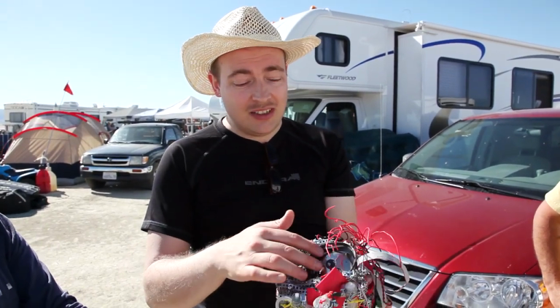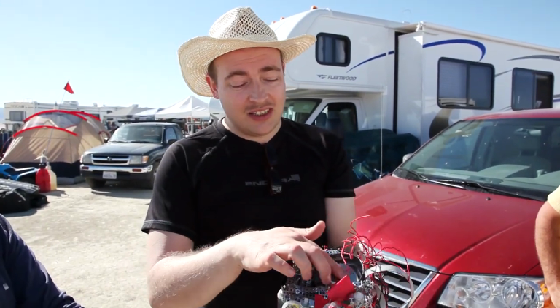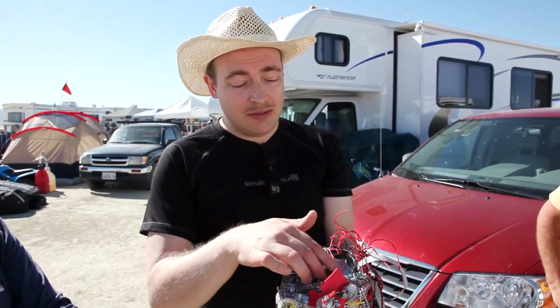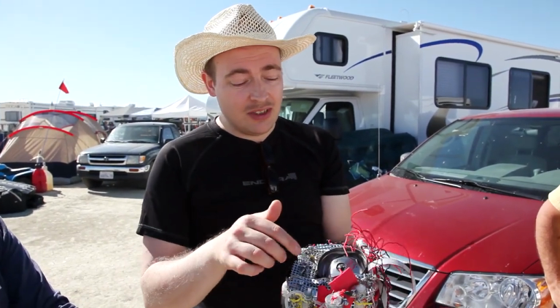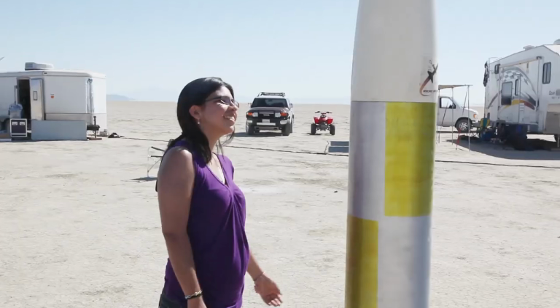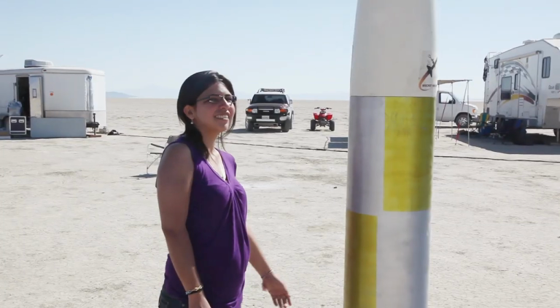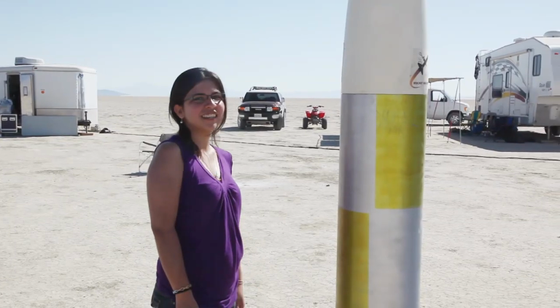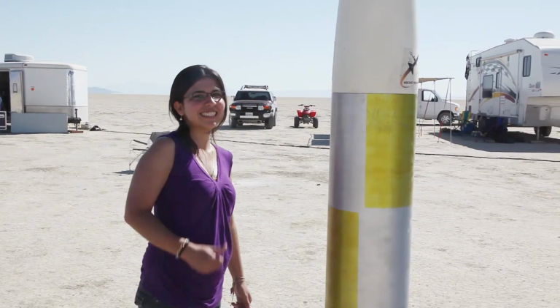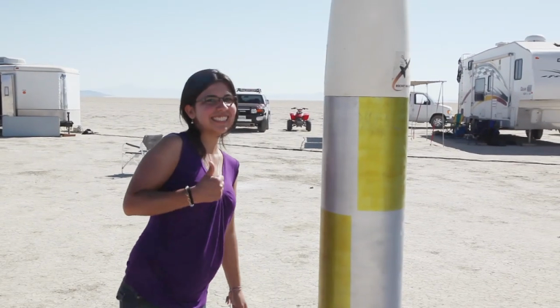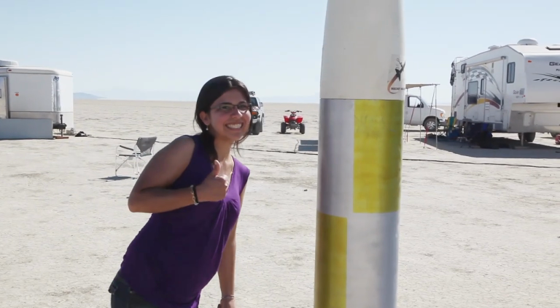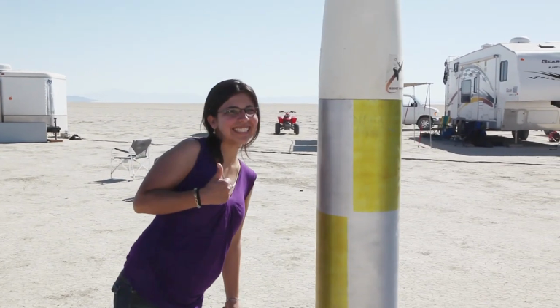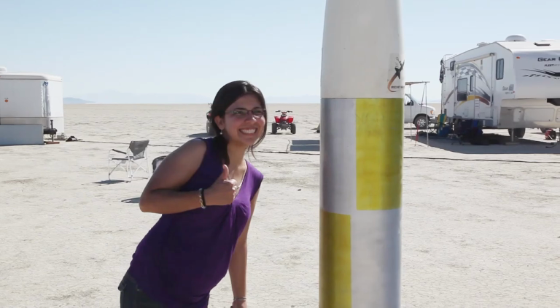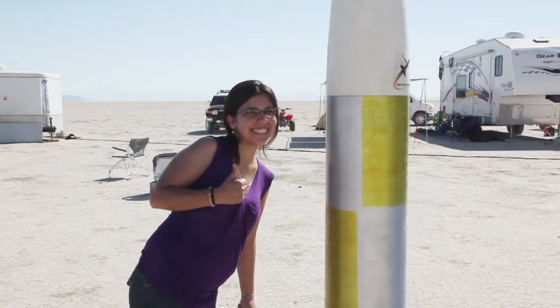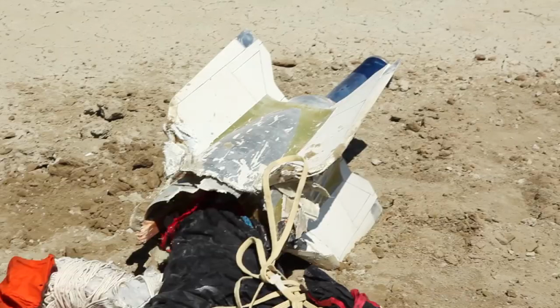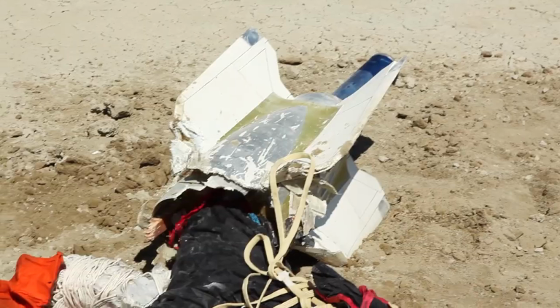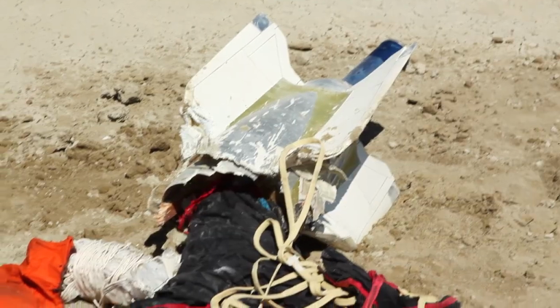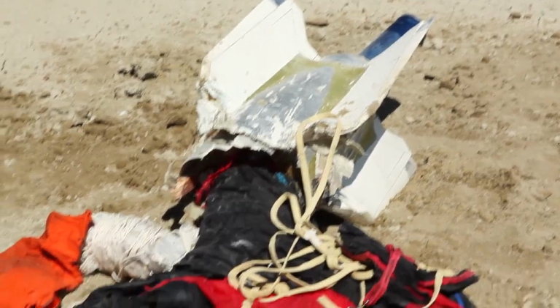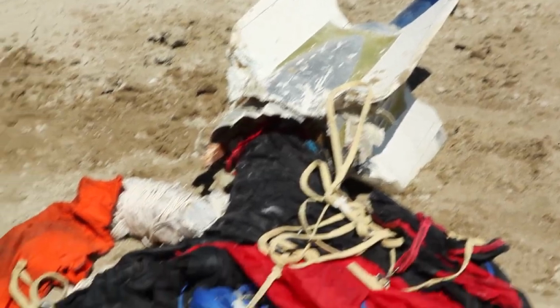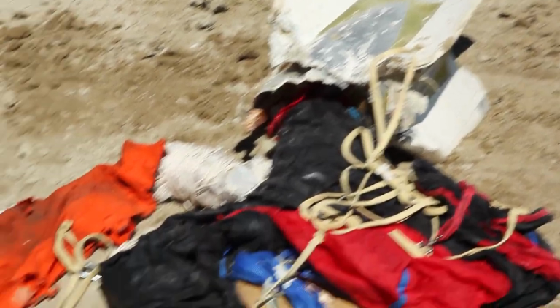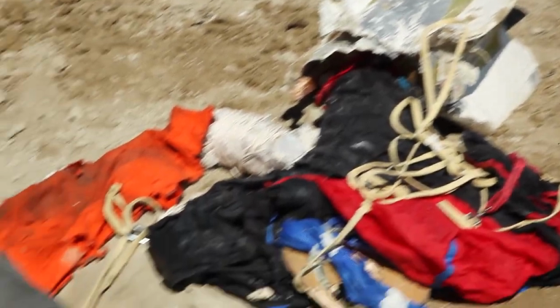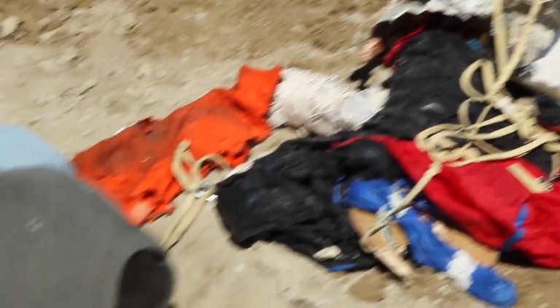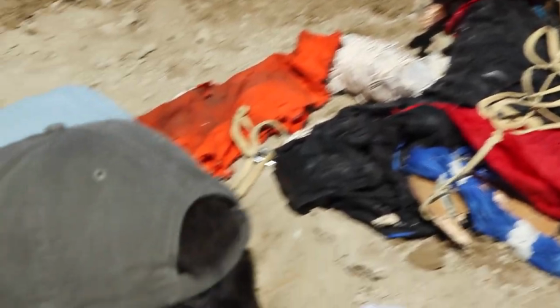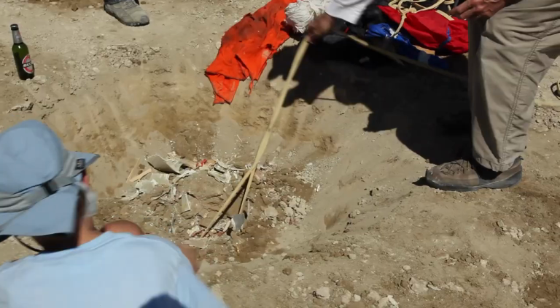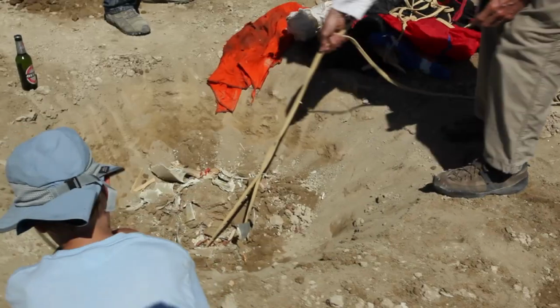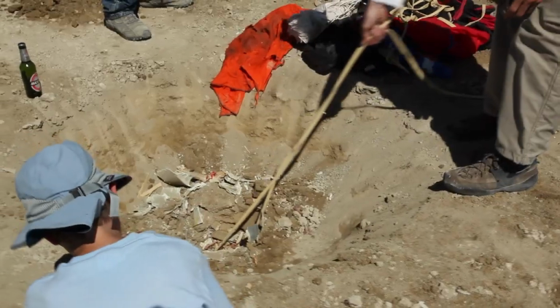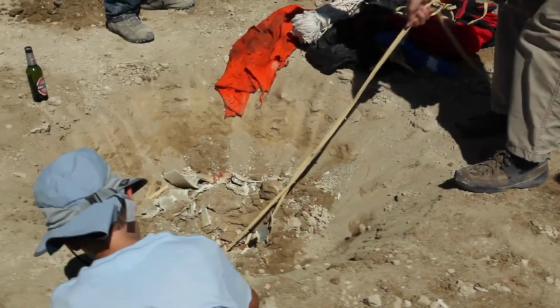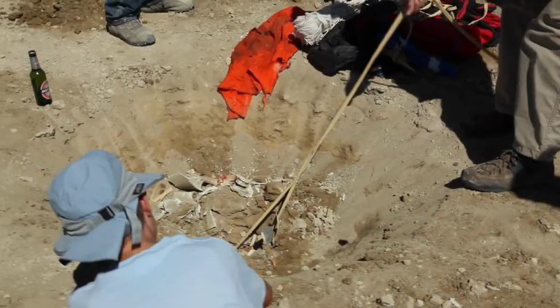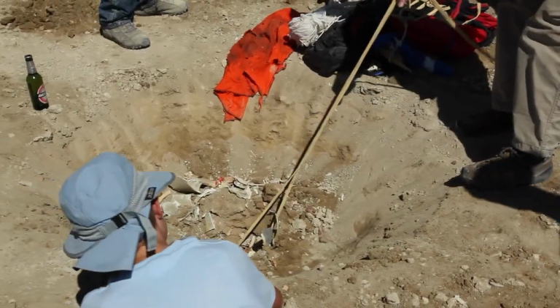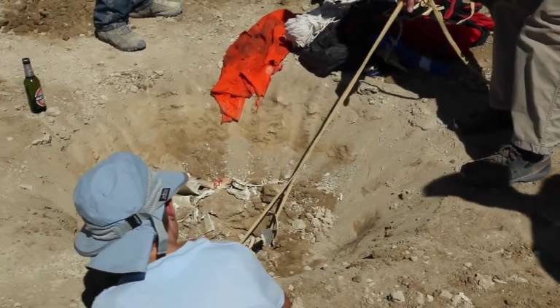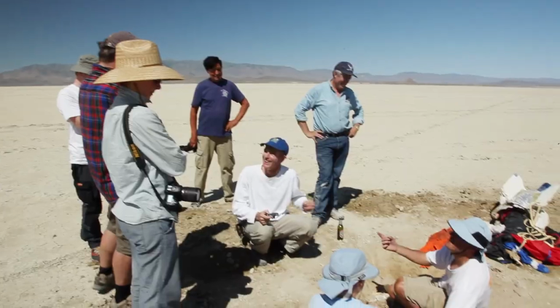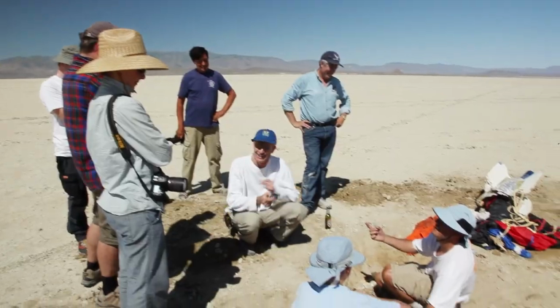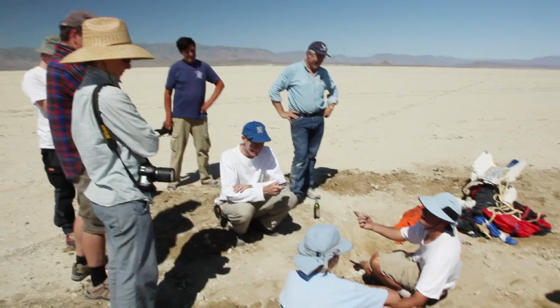One of the other casualties was venture capitalist Steve Yervitsen's rocket that returned to Earth without its parachute. A beer was poured out in its honor.